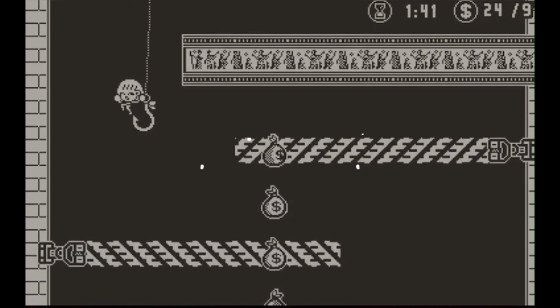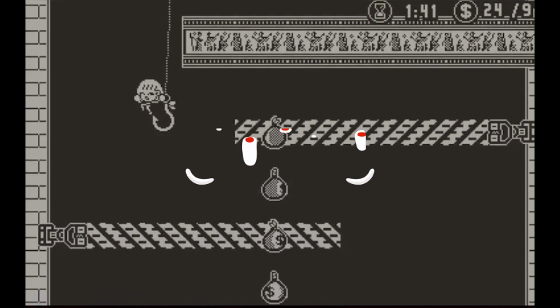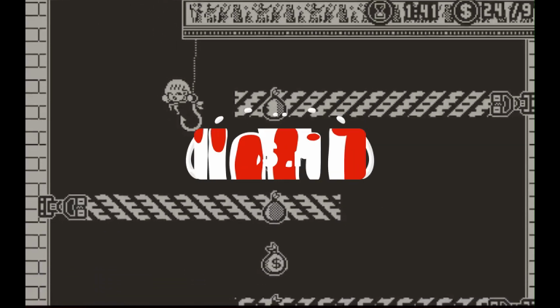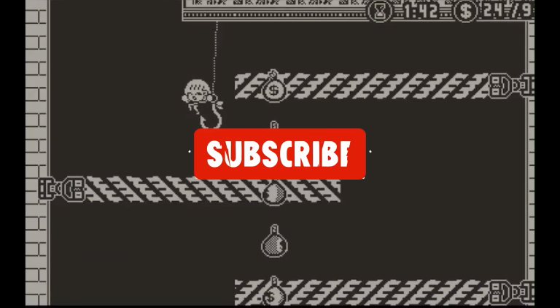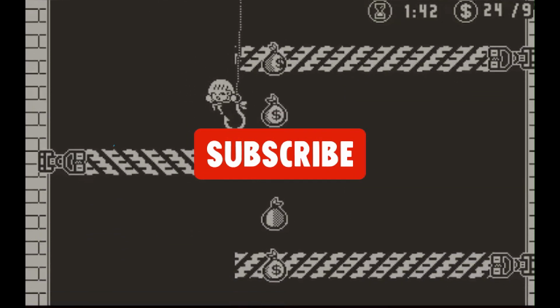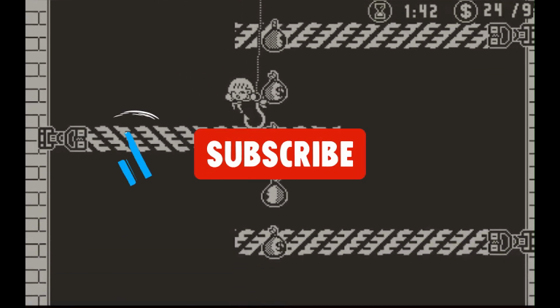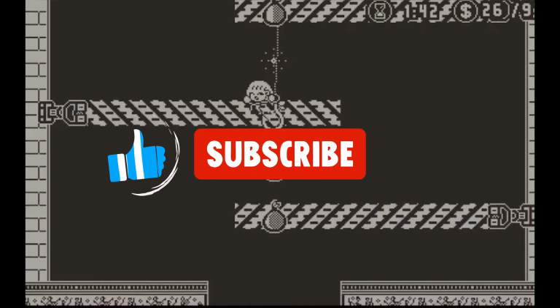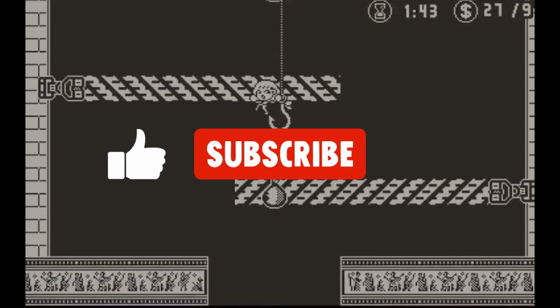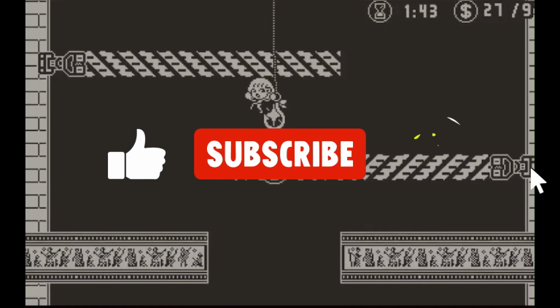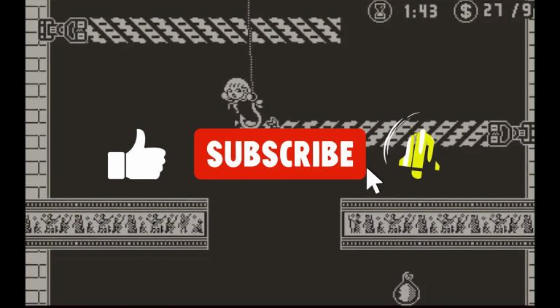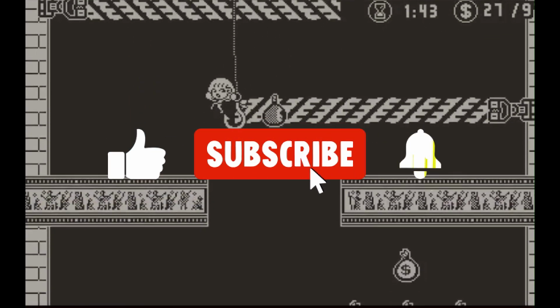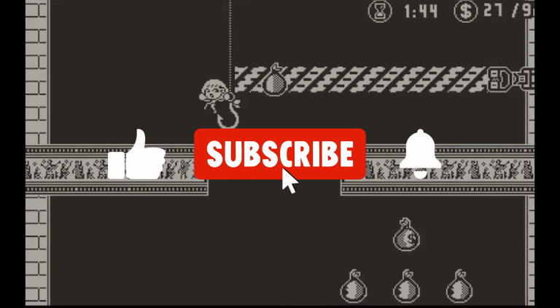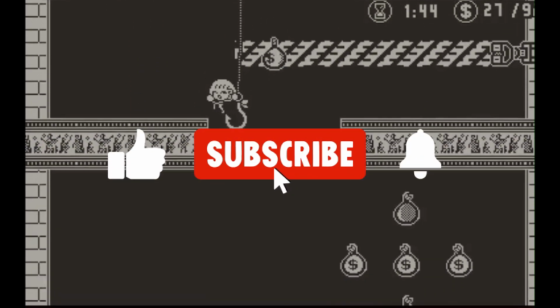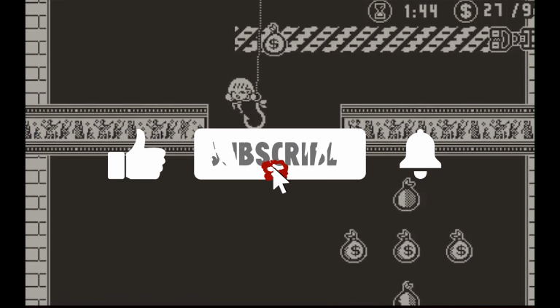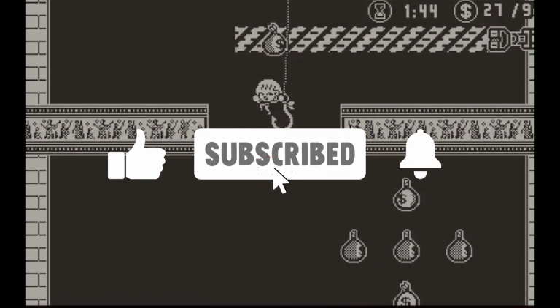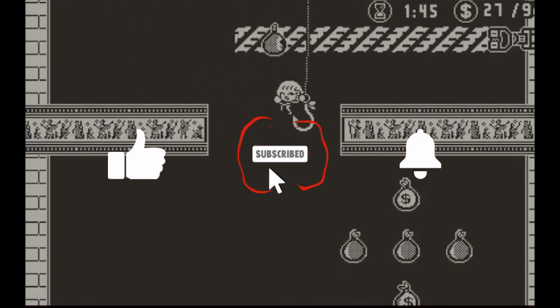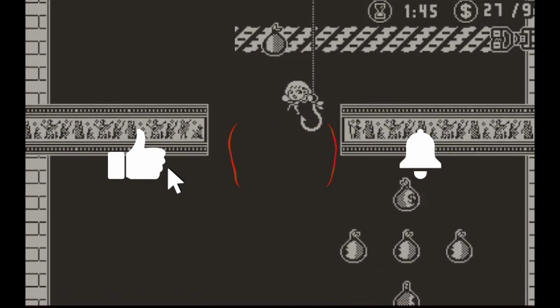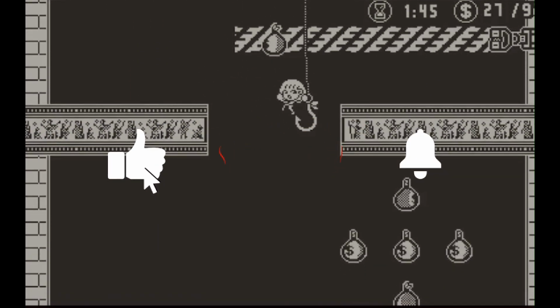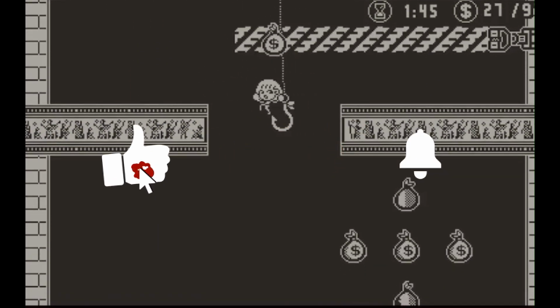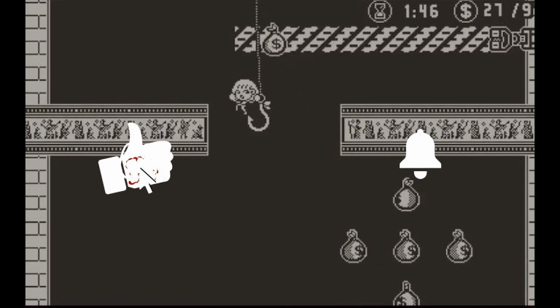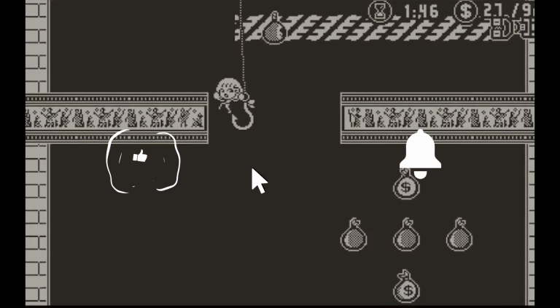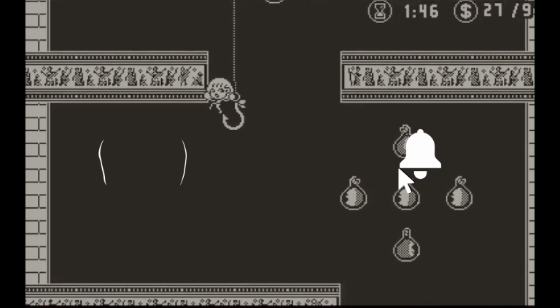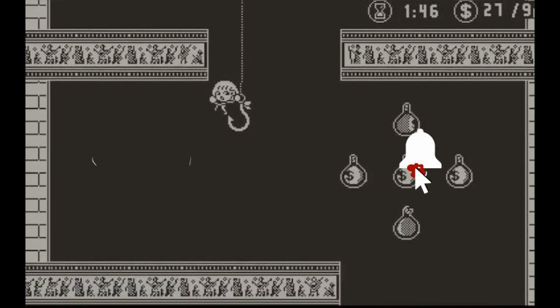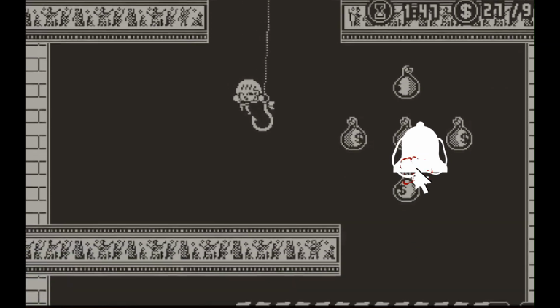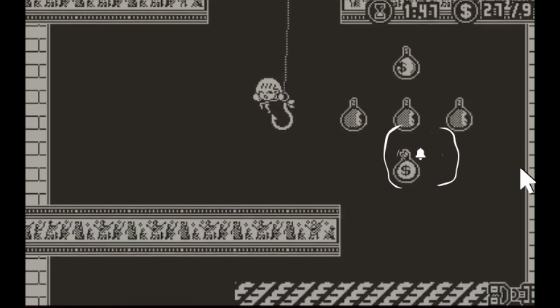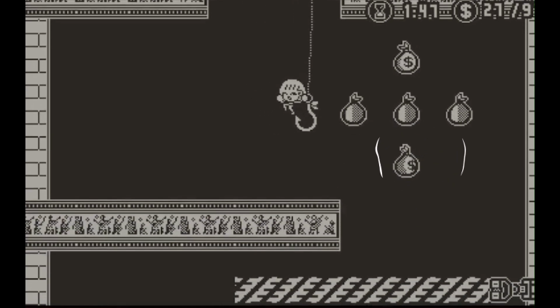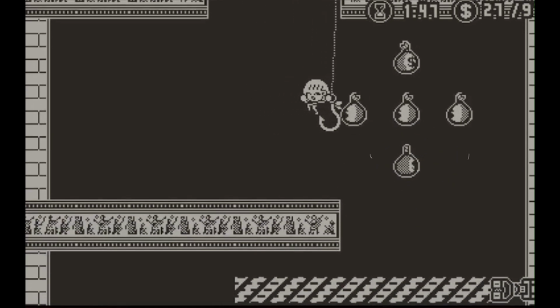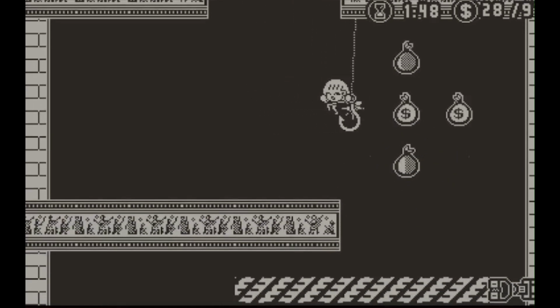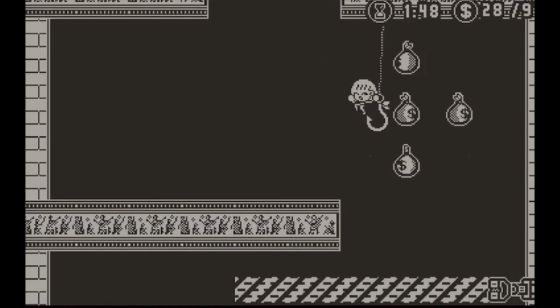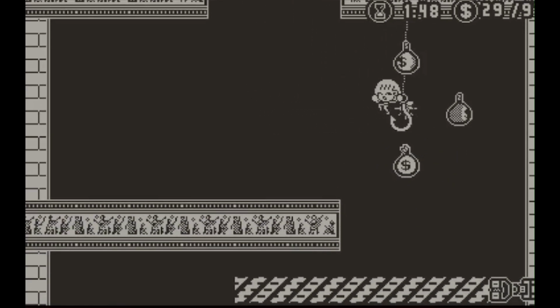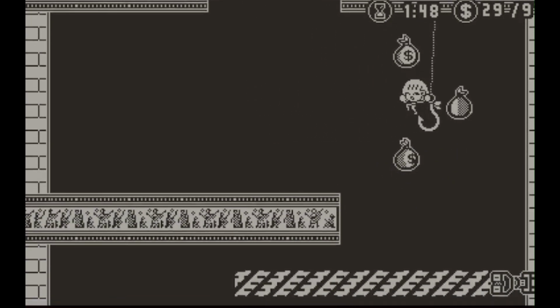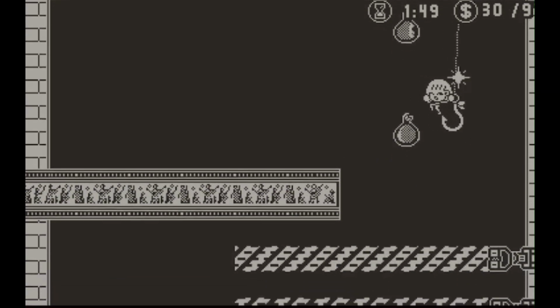I hope you enjoyed that beginner-friendly setup video. If you did, make sure to subscribe to join the Playdate community, and I will see you guys in the next video. Peace.